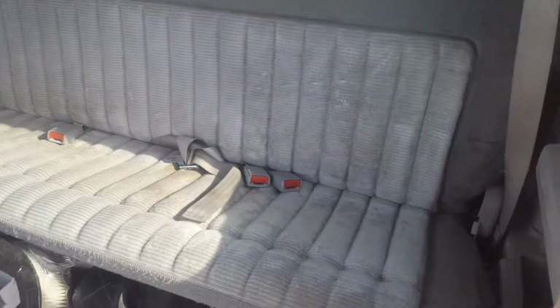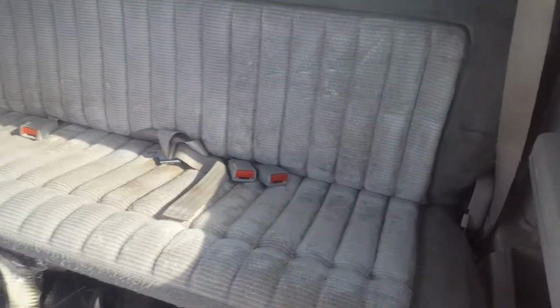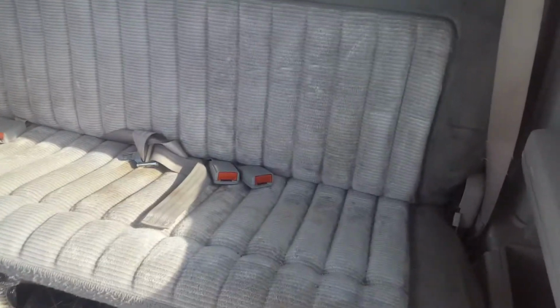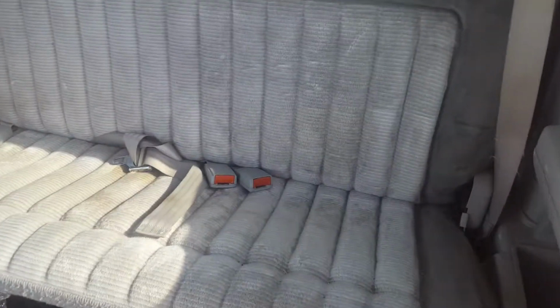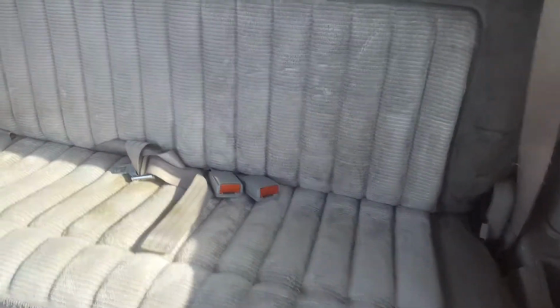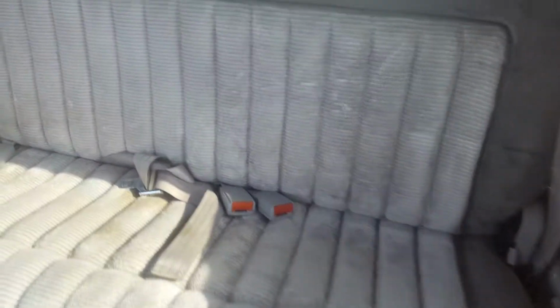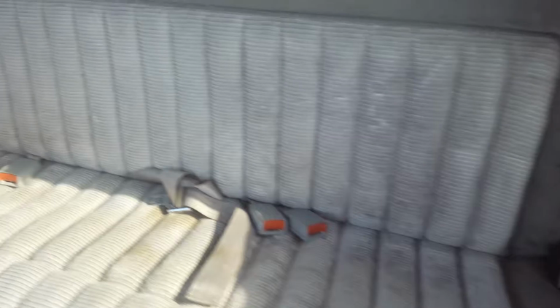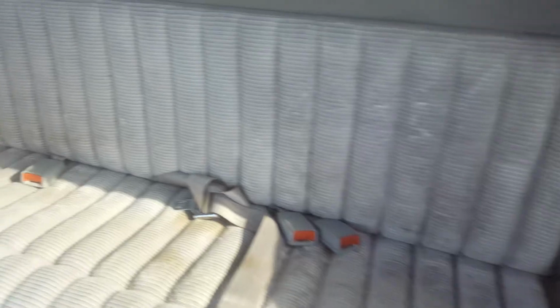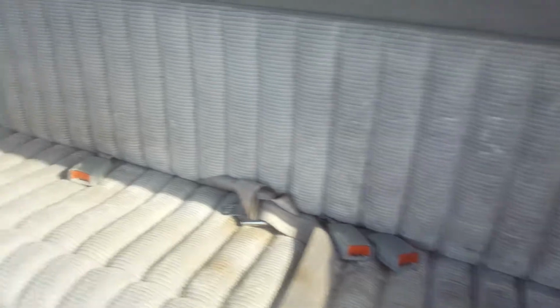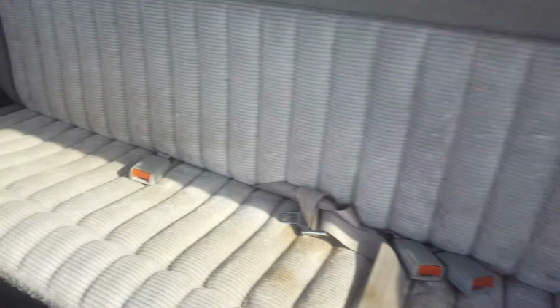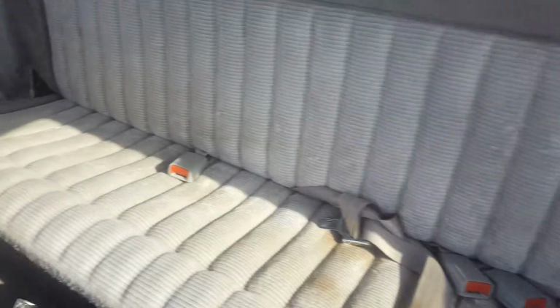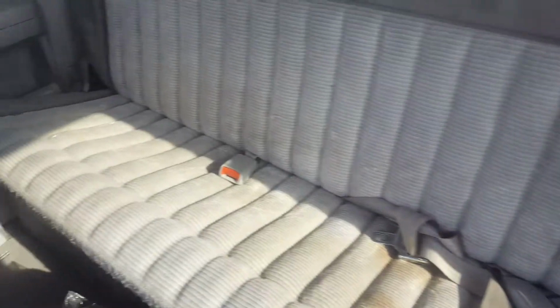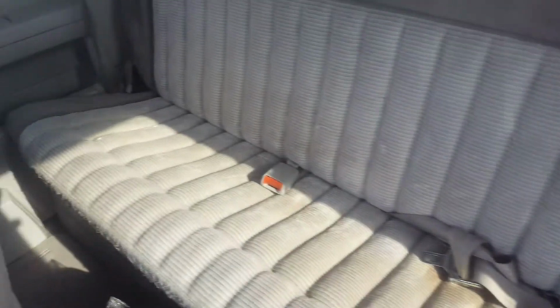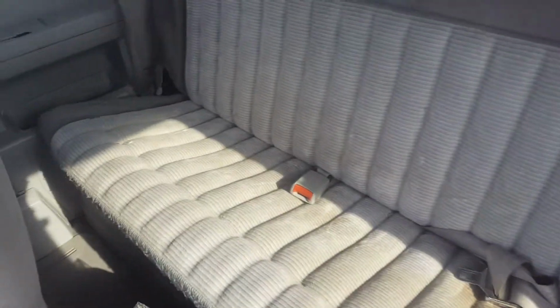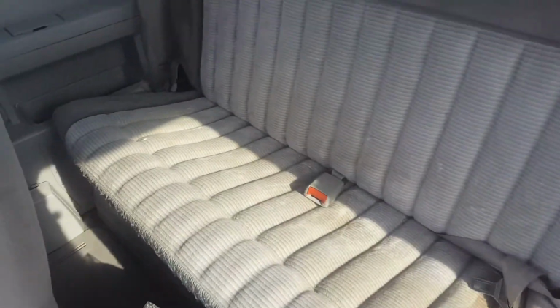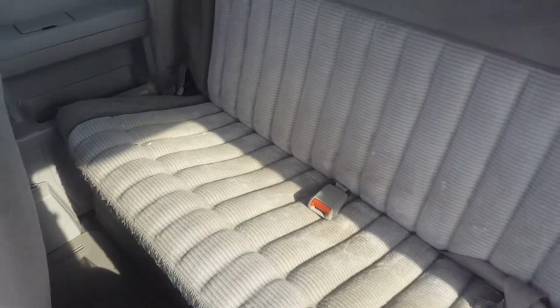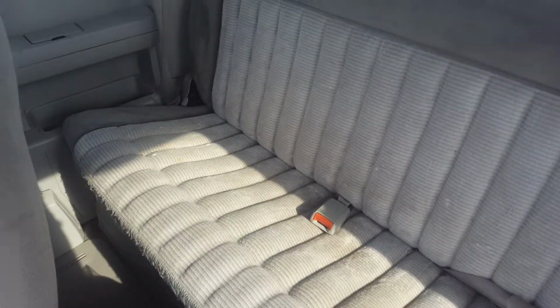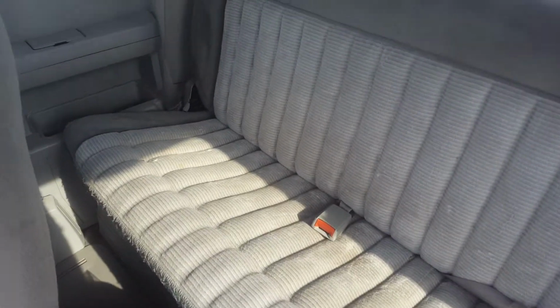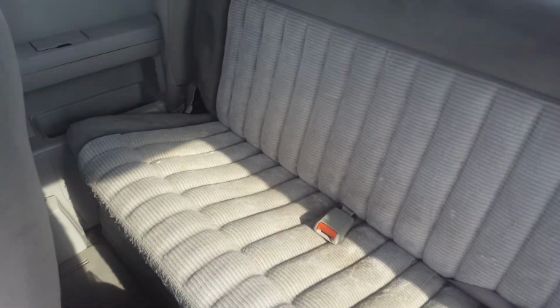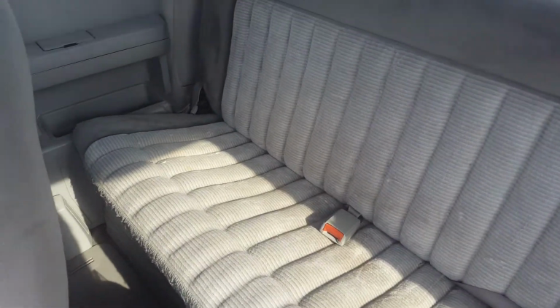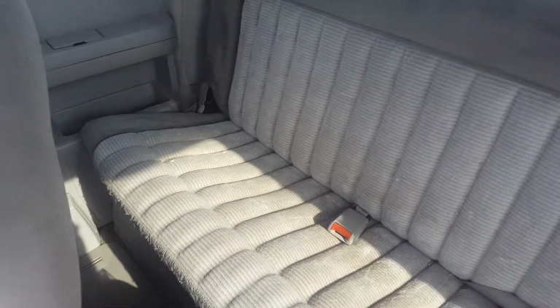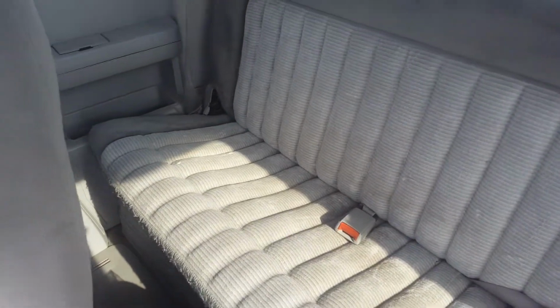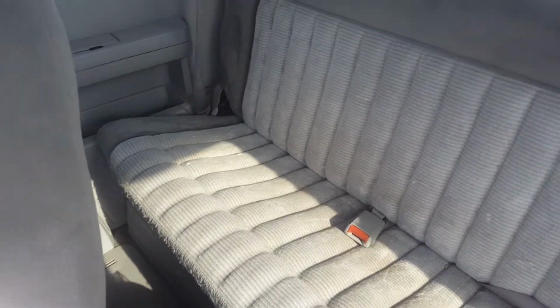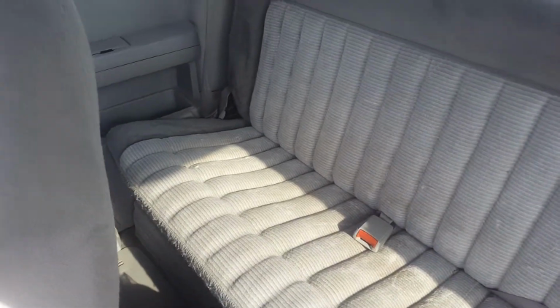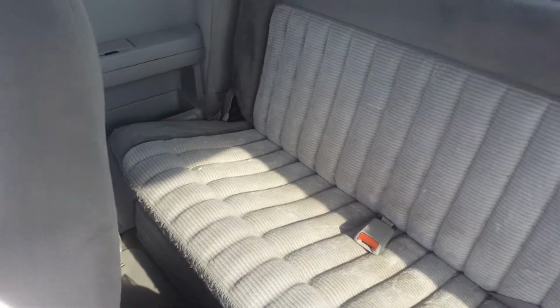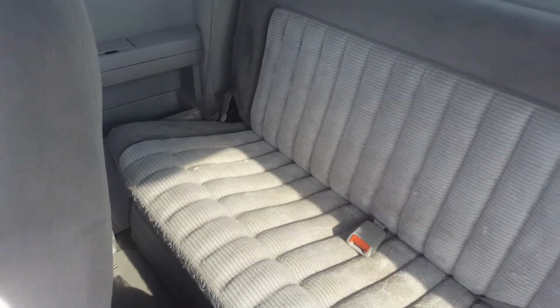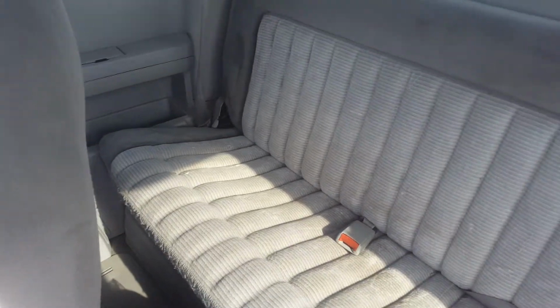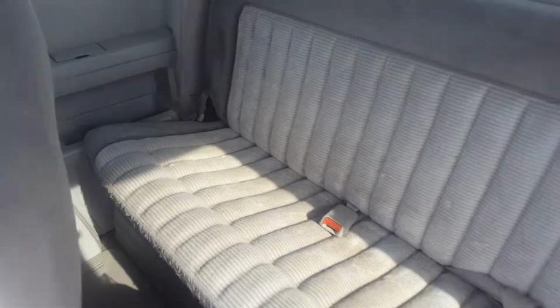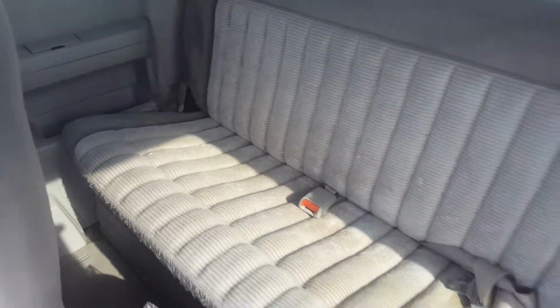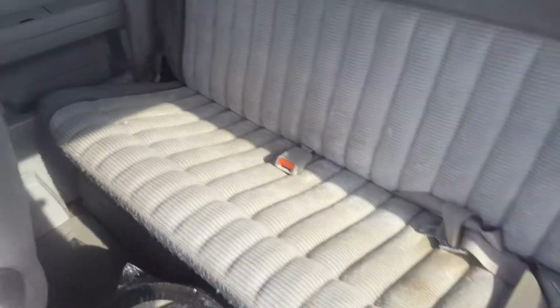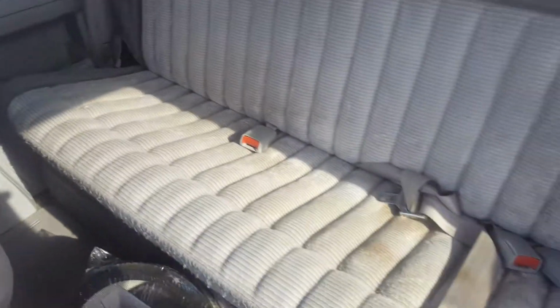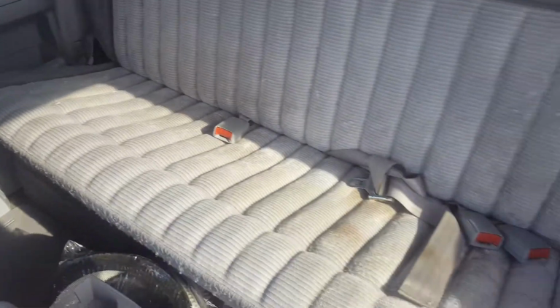This is the second row seat. It is a bench seat — again, mint condition cloth seating.